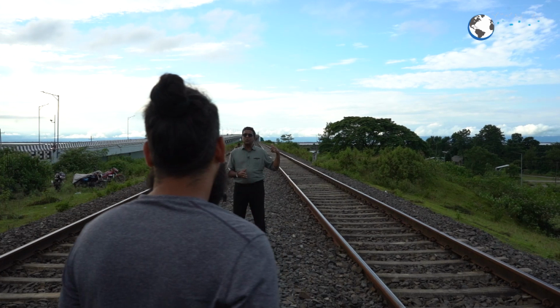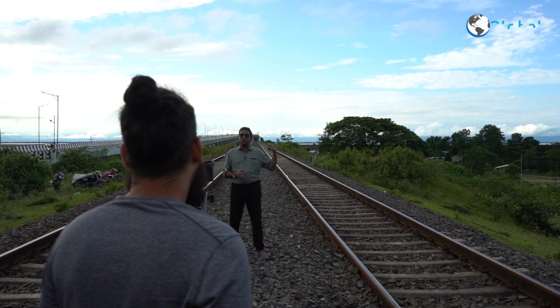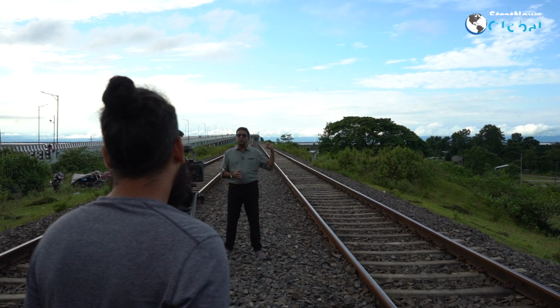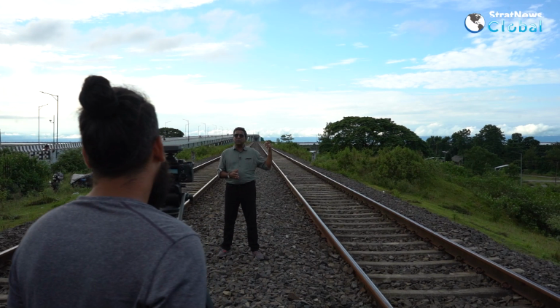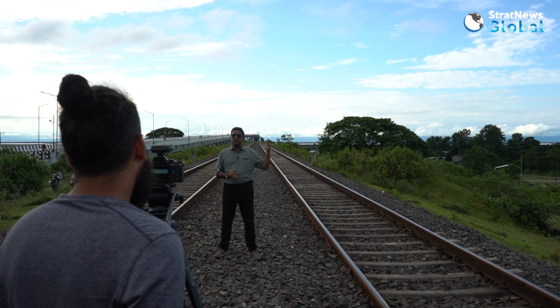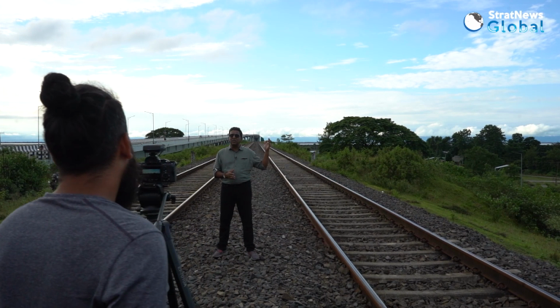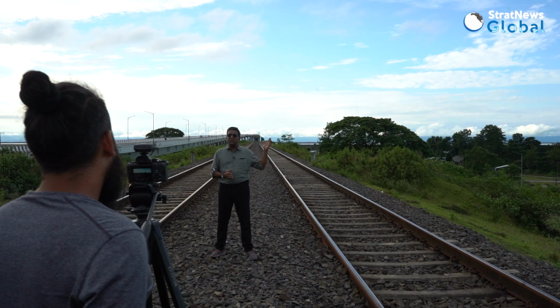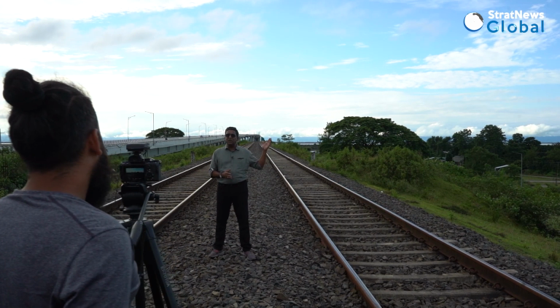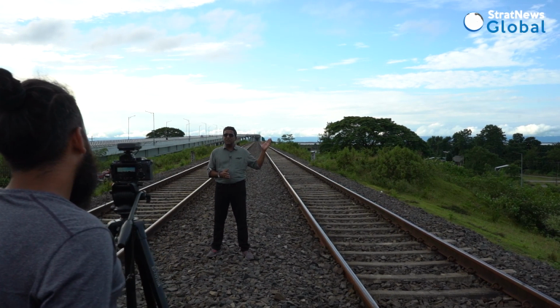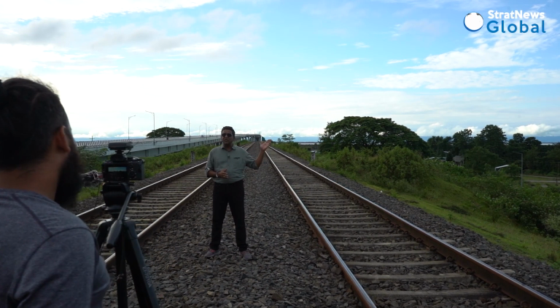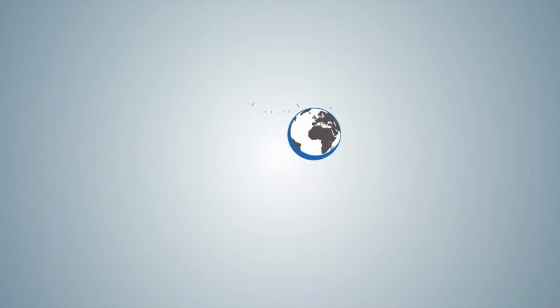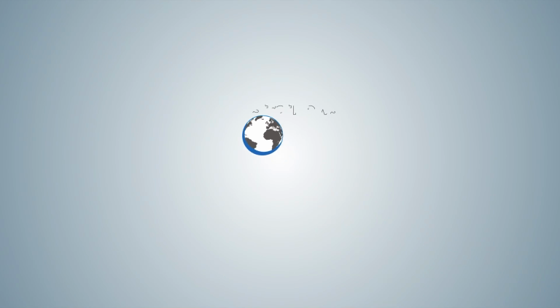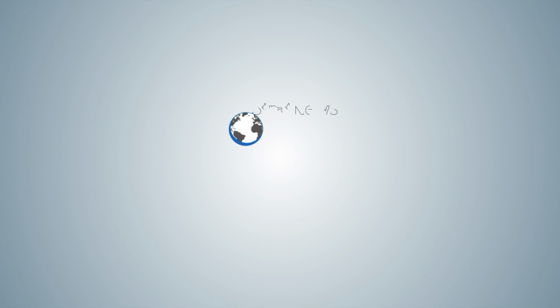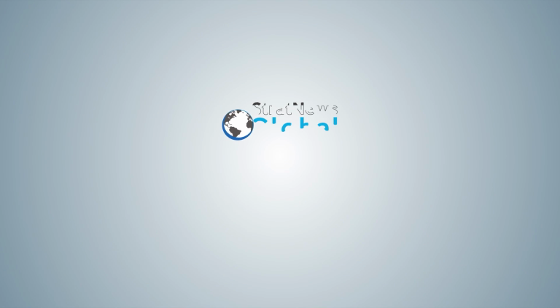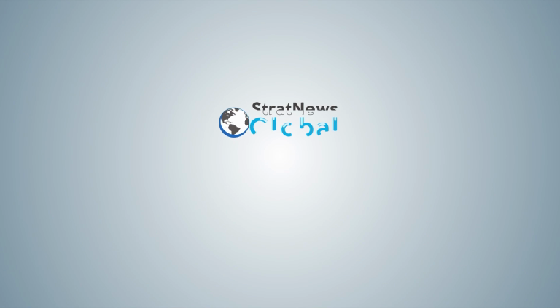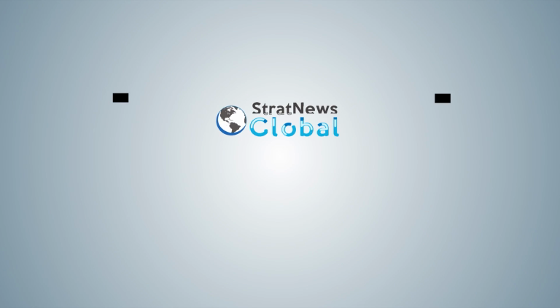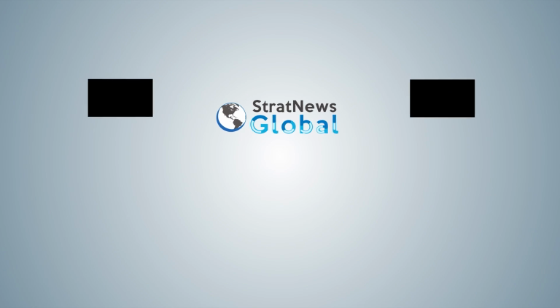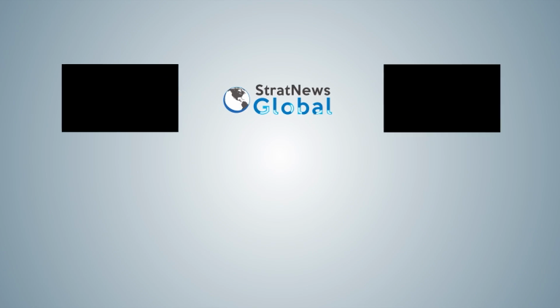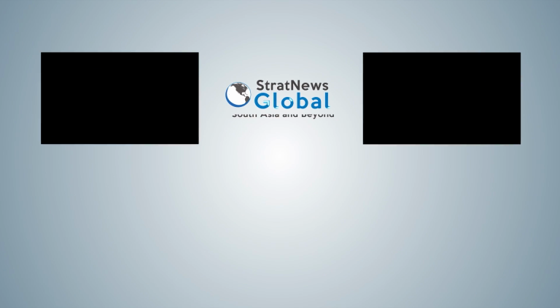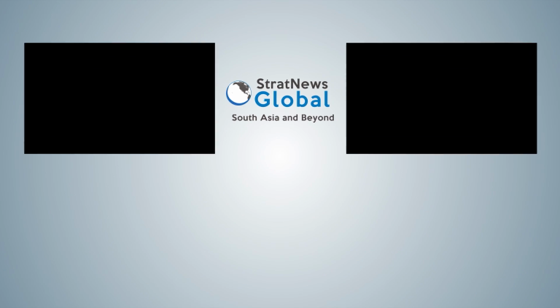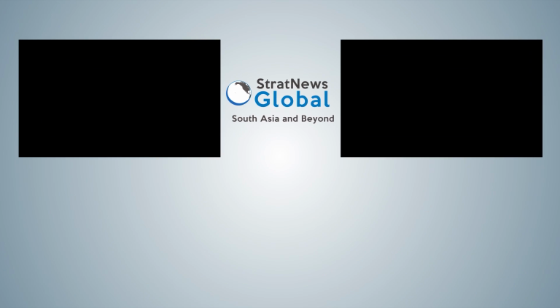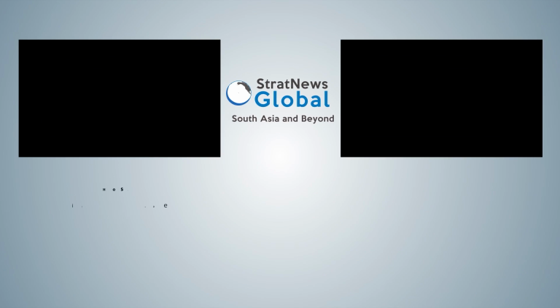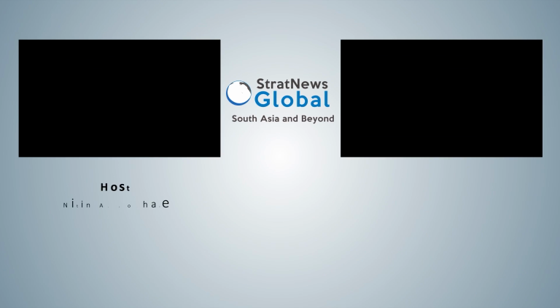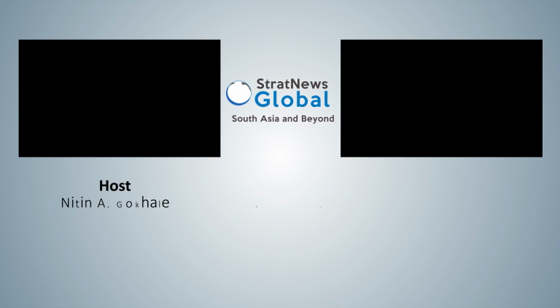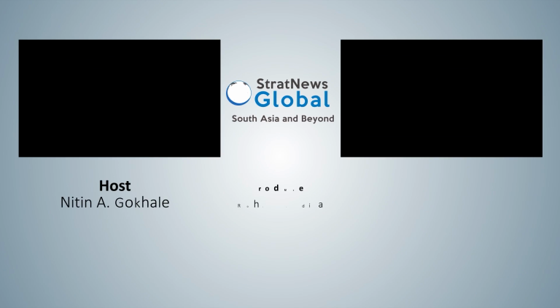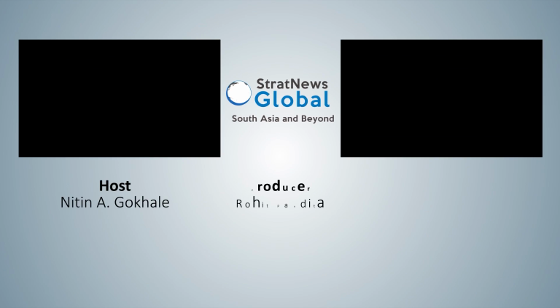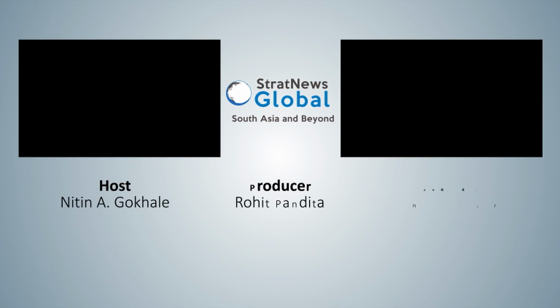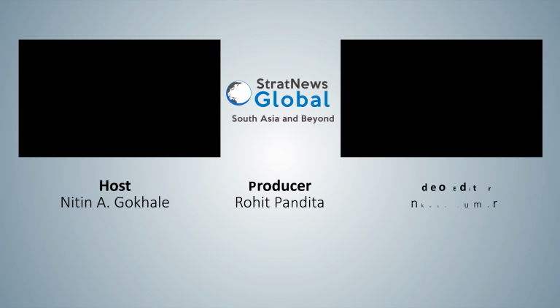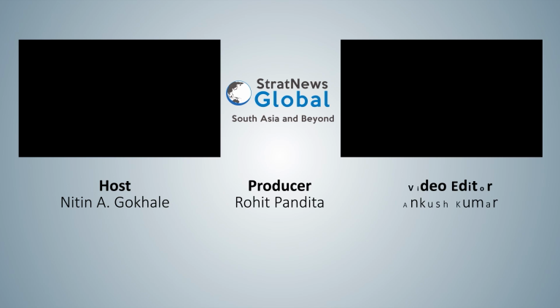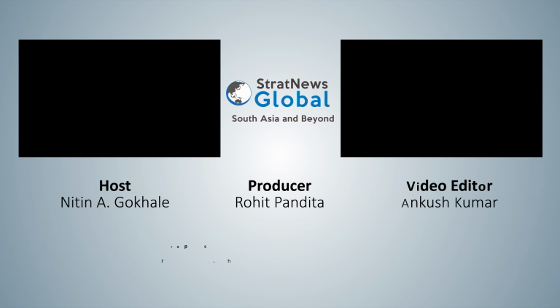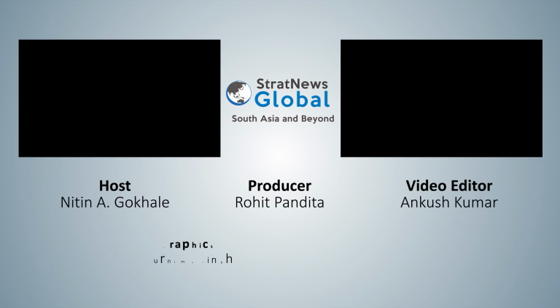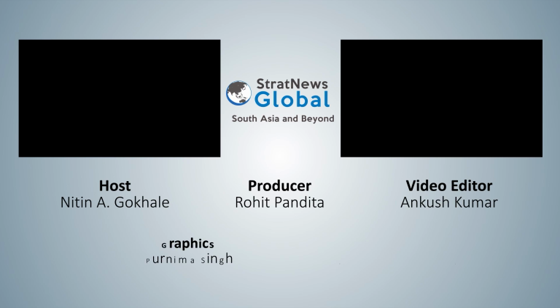Reporting from Eastern Arunachal Pradesh — Rohit Pandita and Shouryalenka, Nitin Gokhale for Strat News Global.